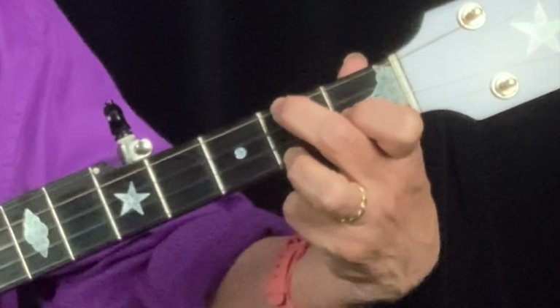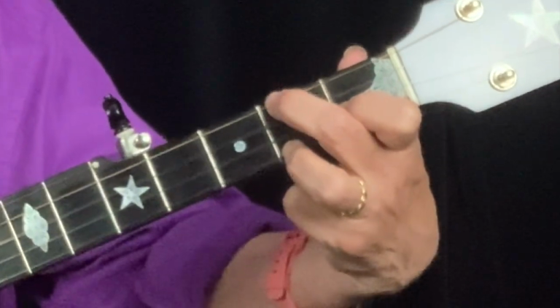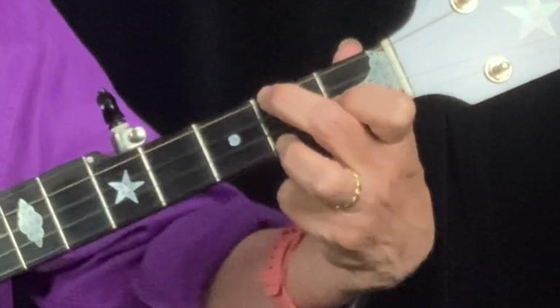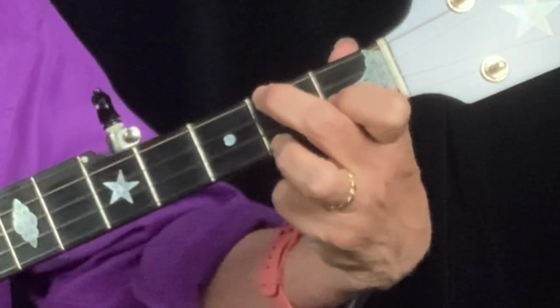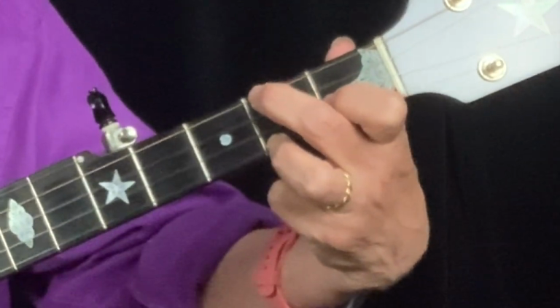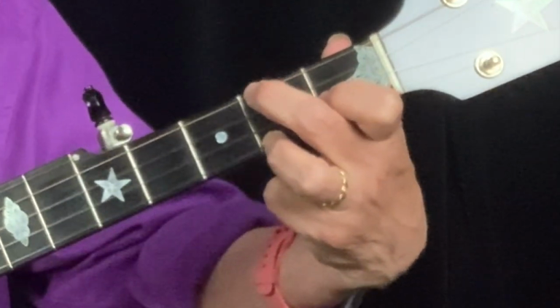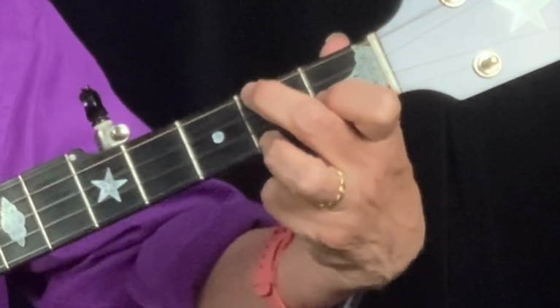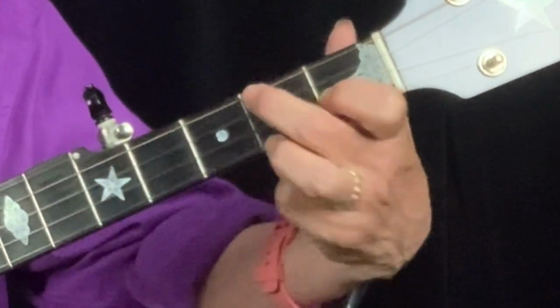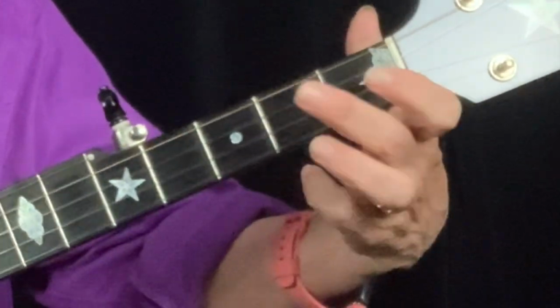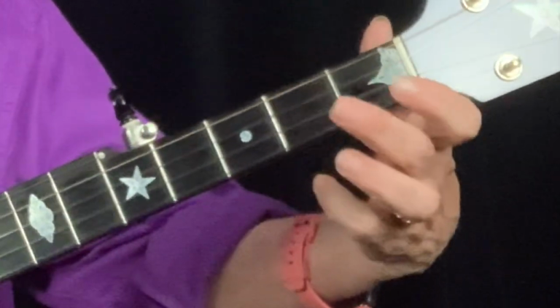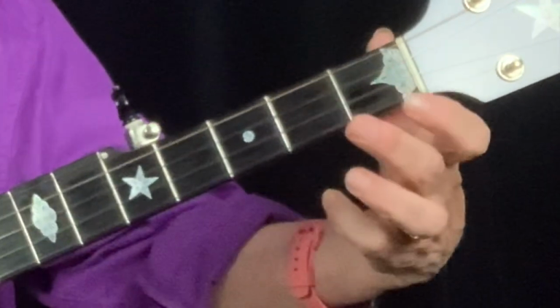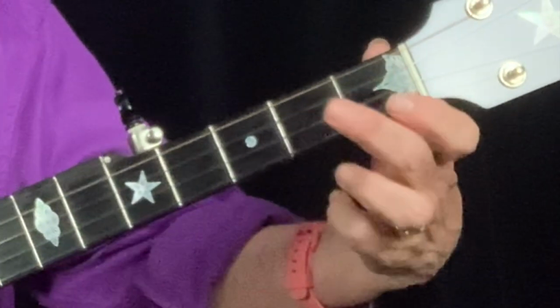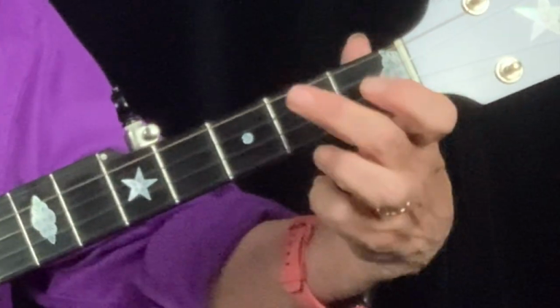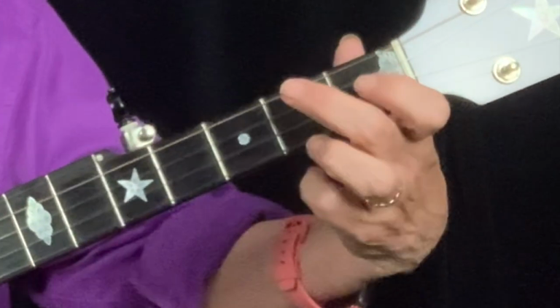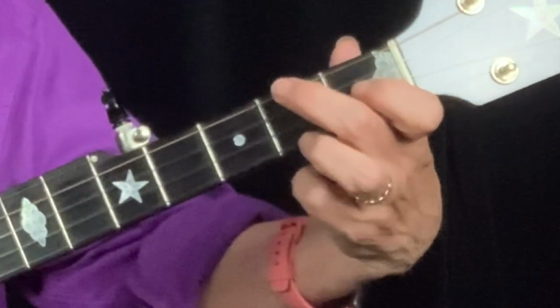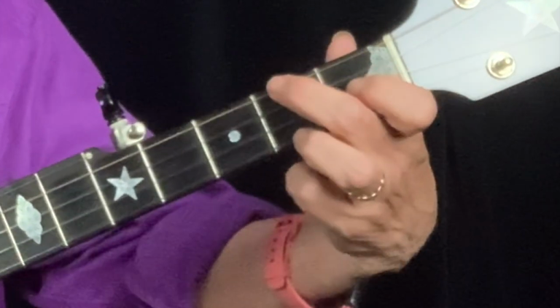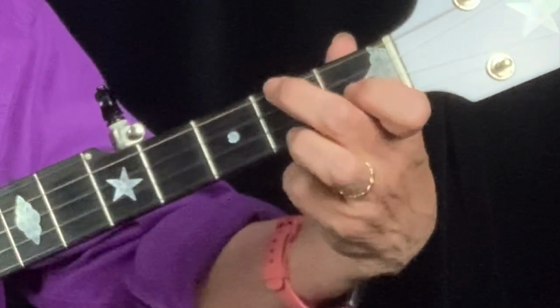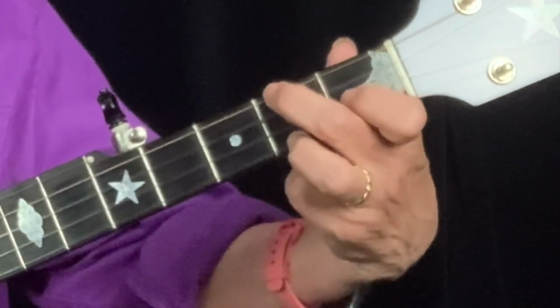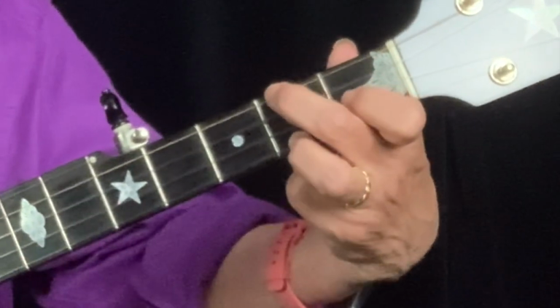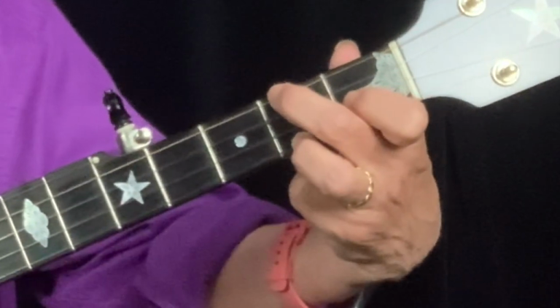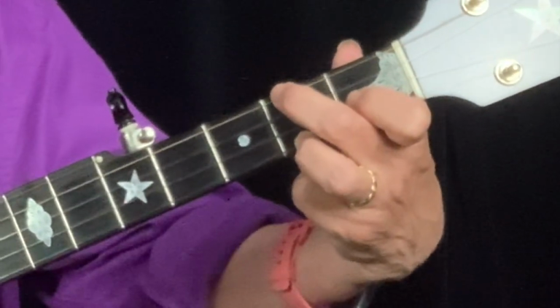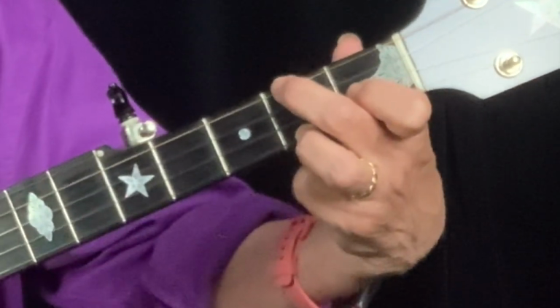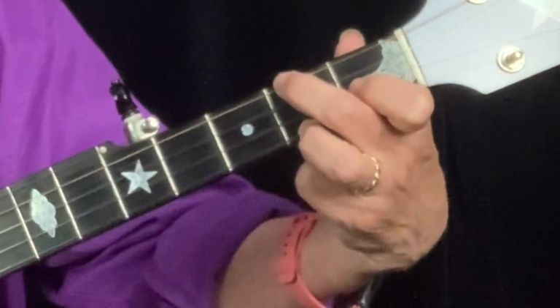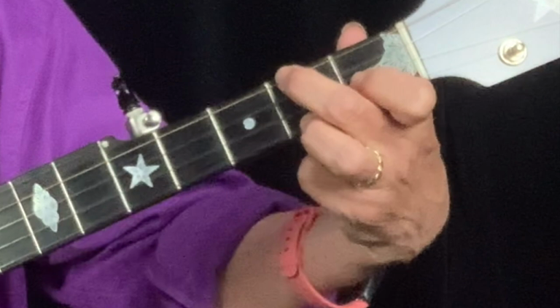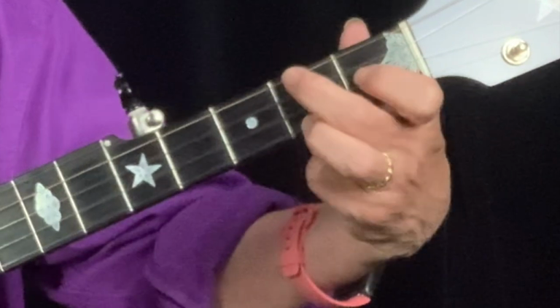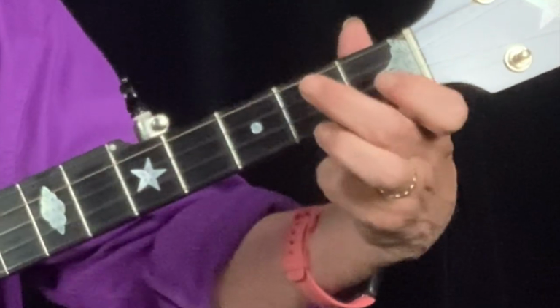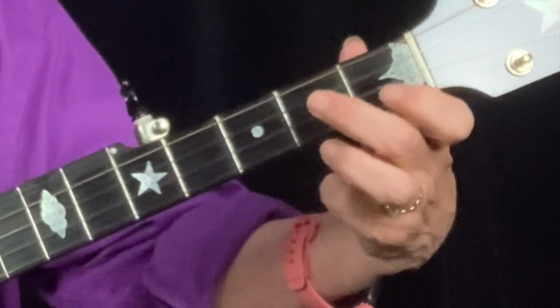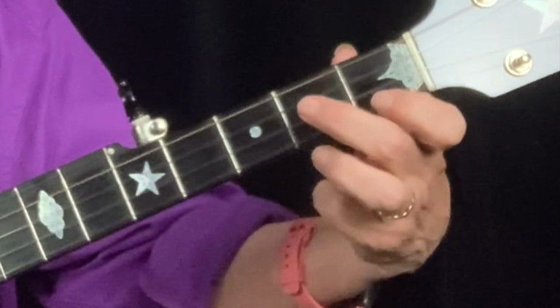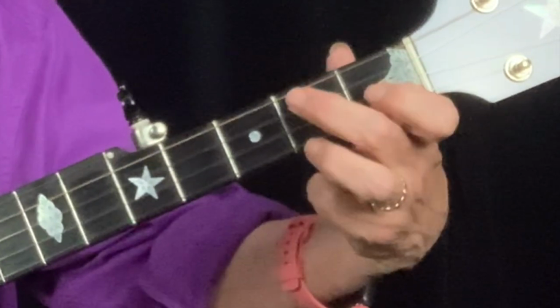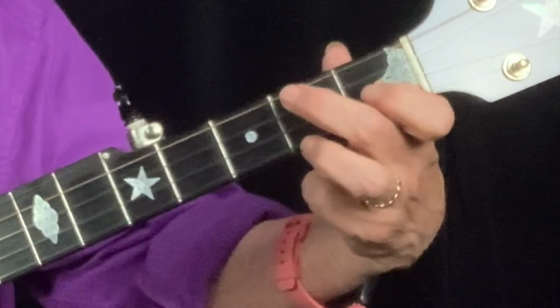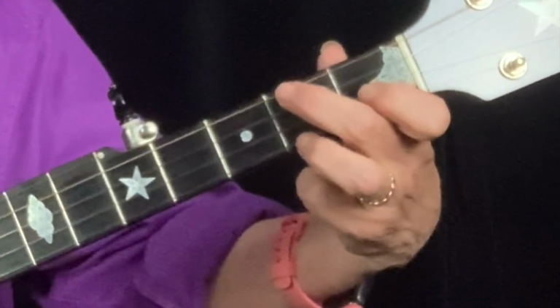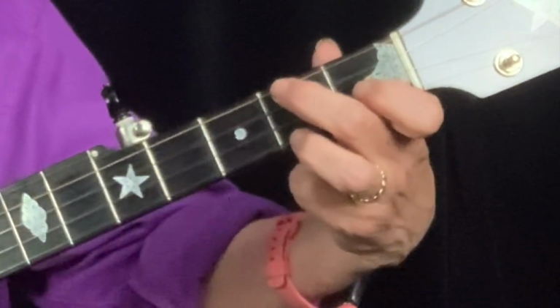That's what it sounds like: G, C. Keep your fingertips close to the frets.